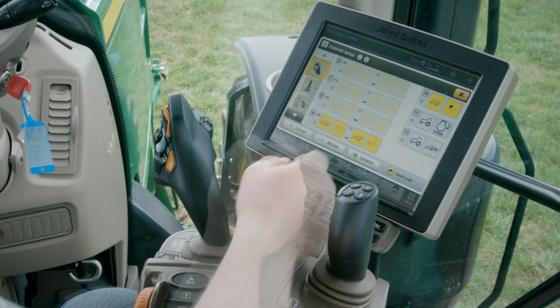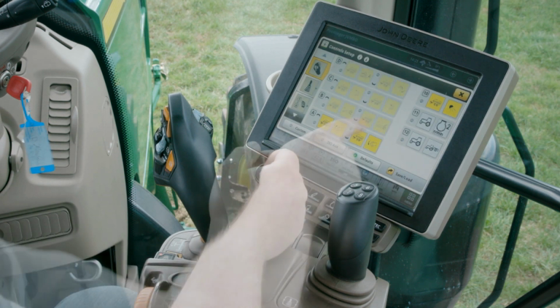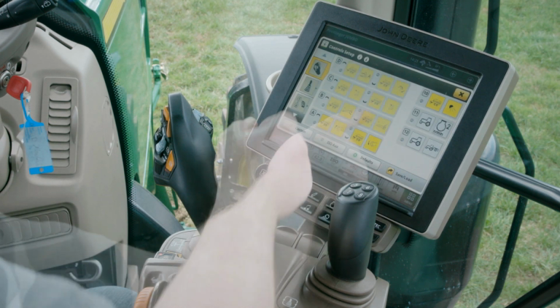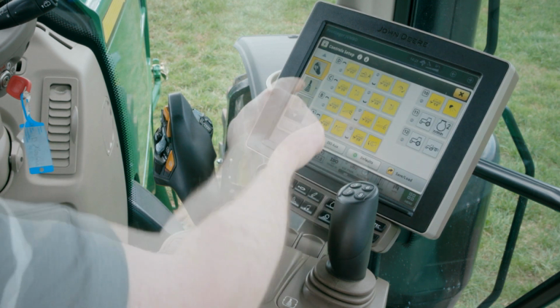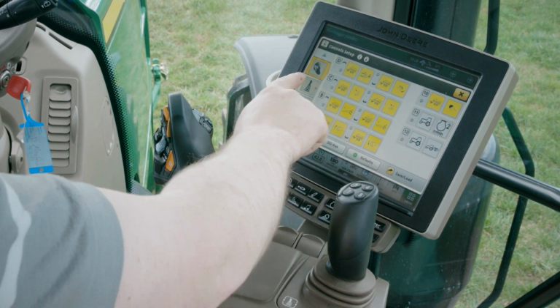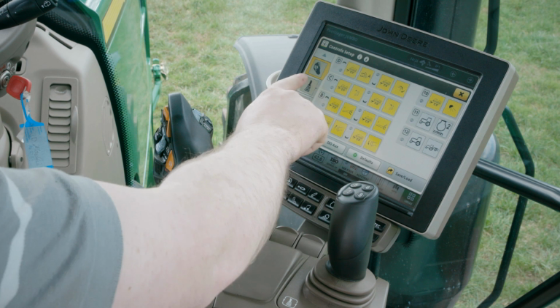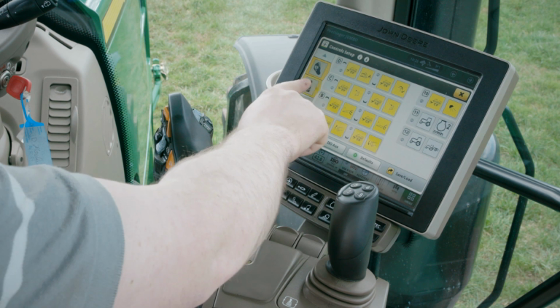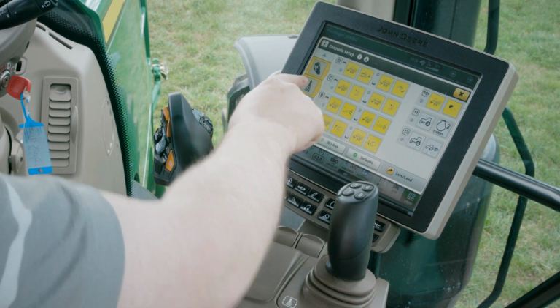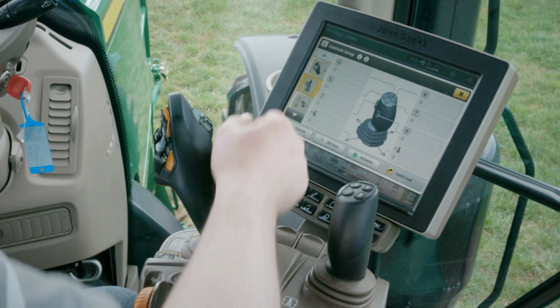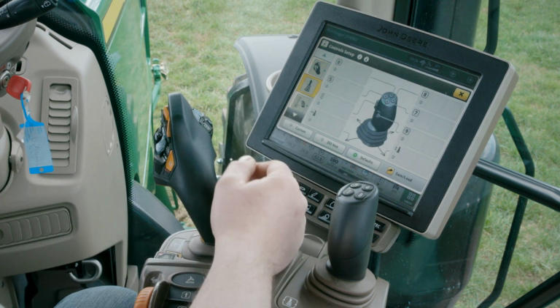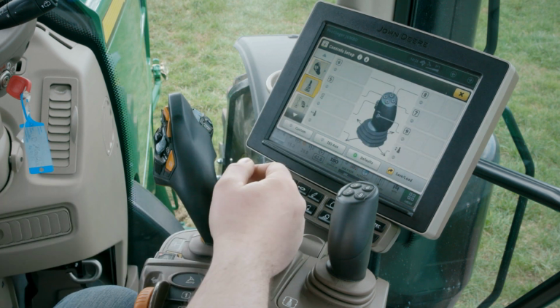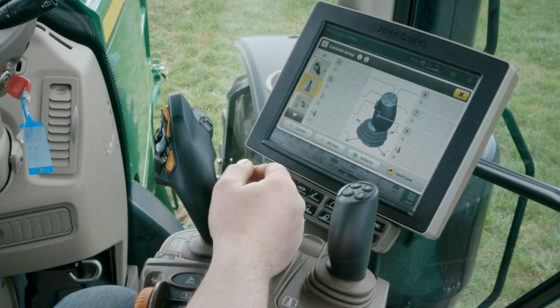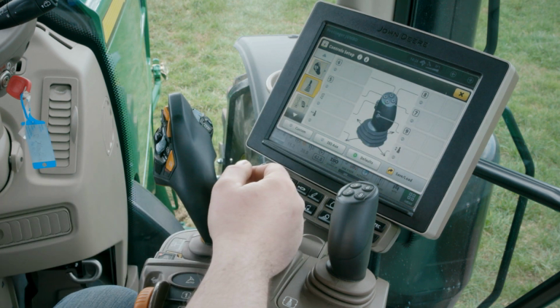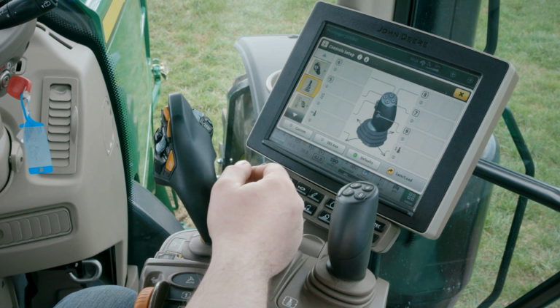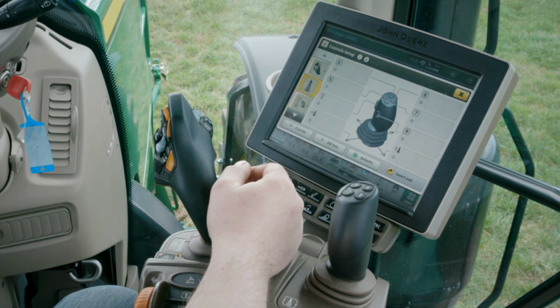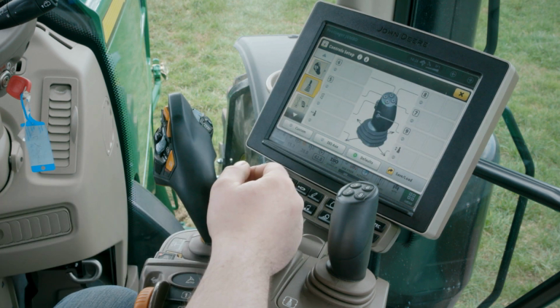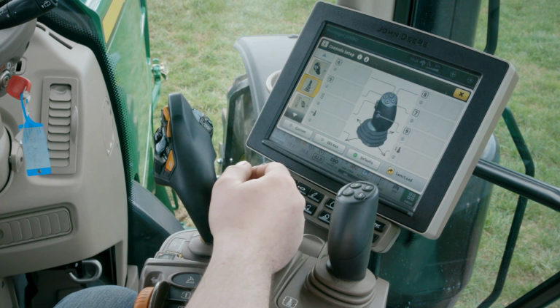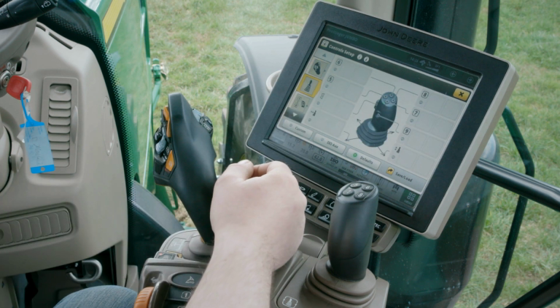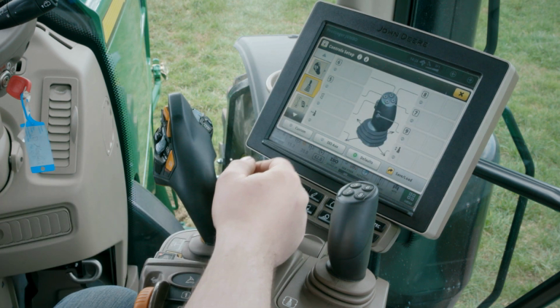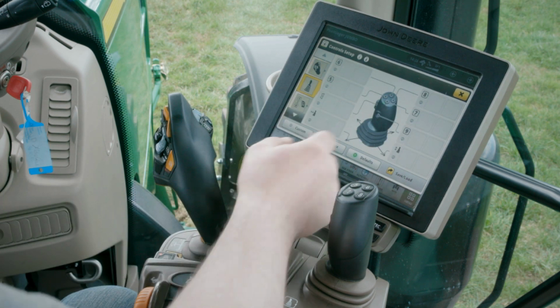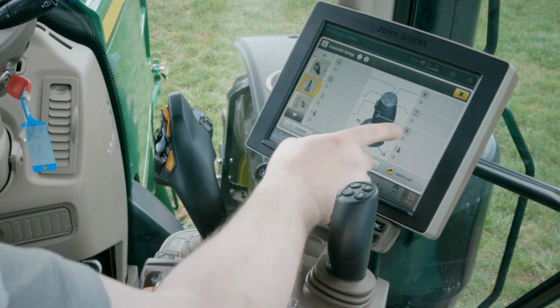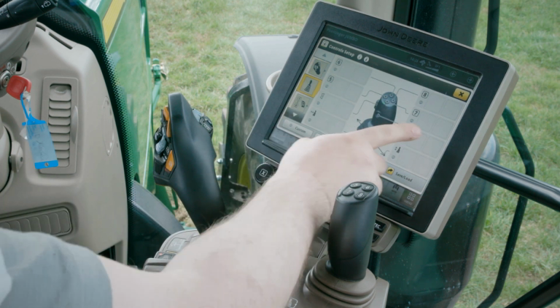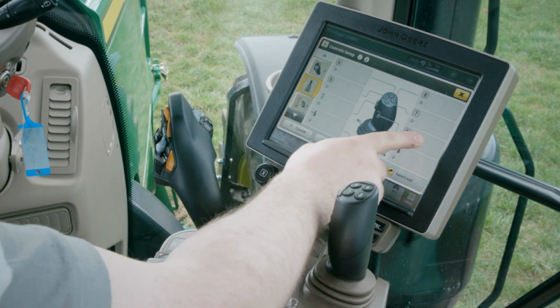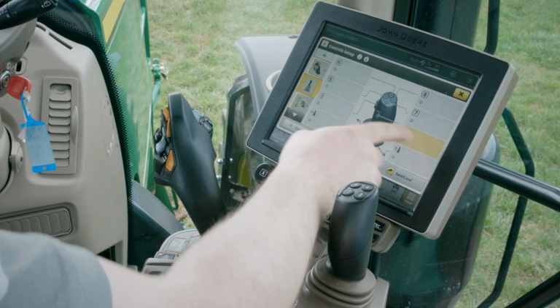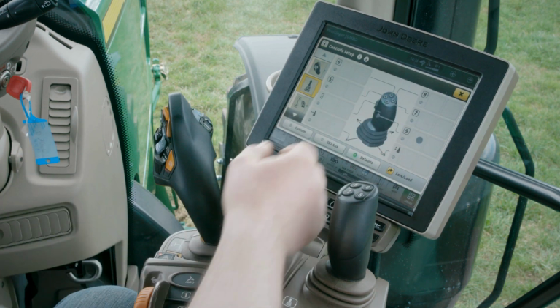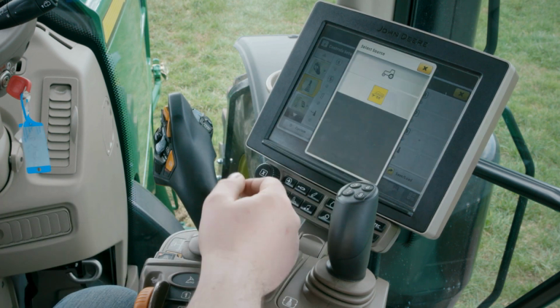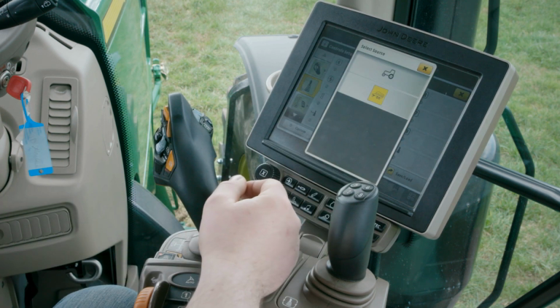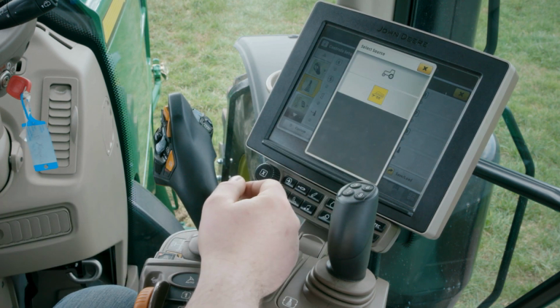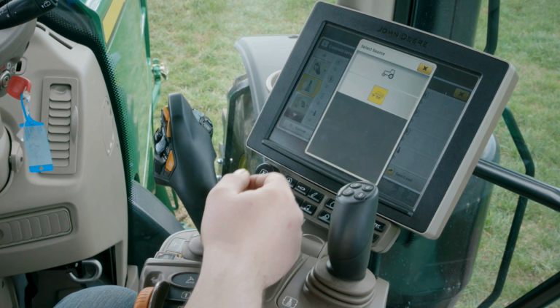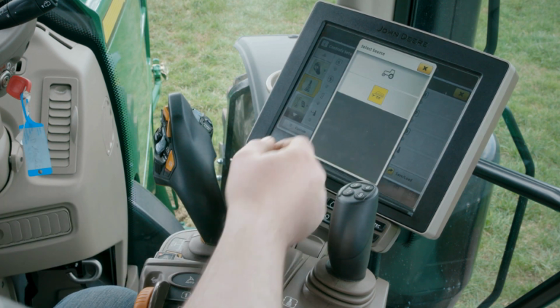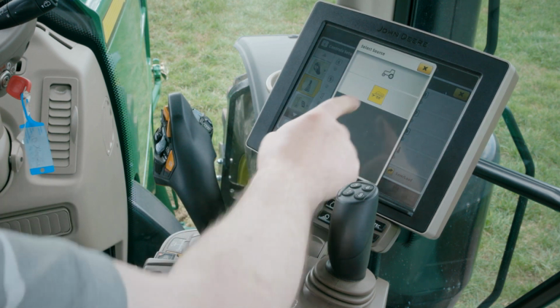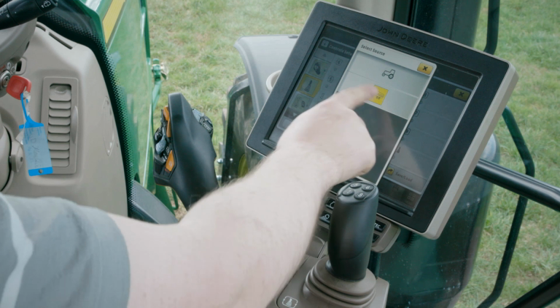In a similar way I can assign any ISOBUS function from my implement to the E-Joystick buttons.